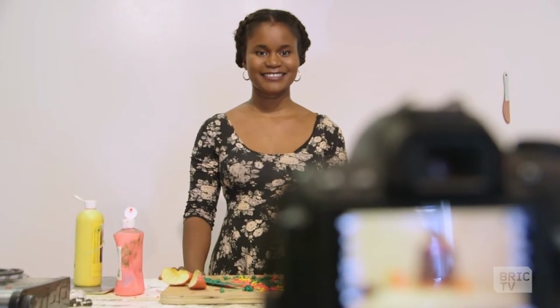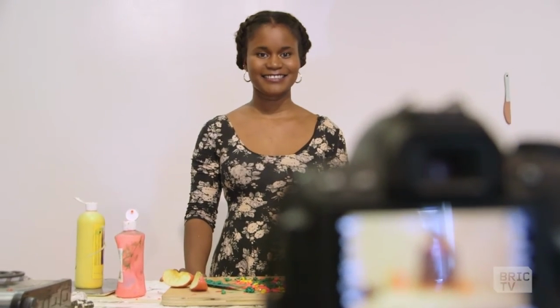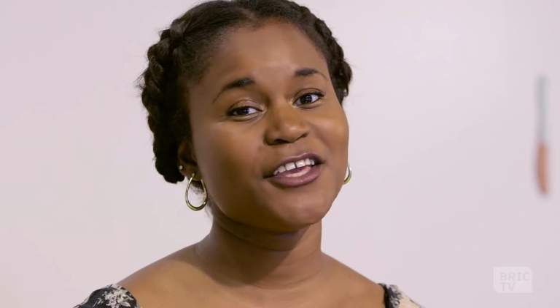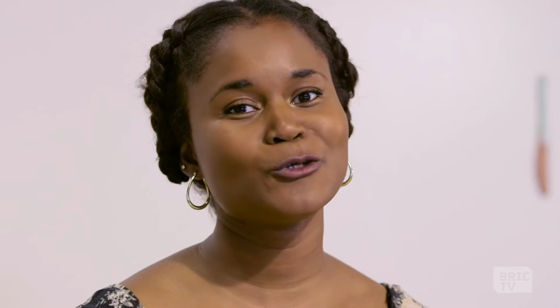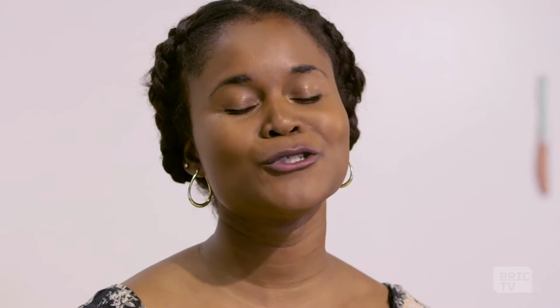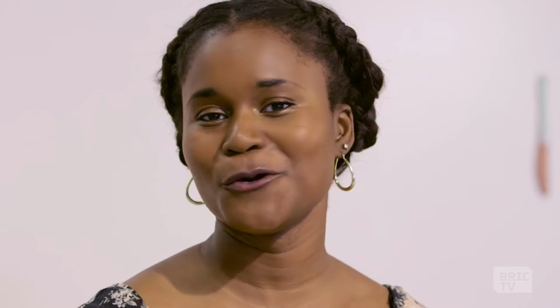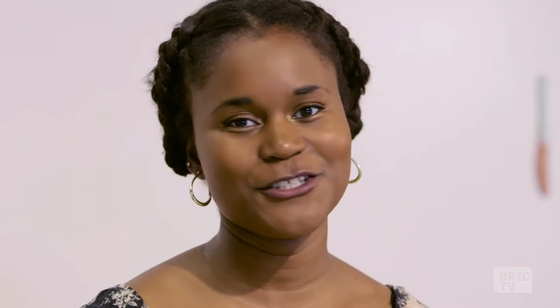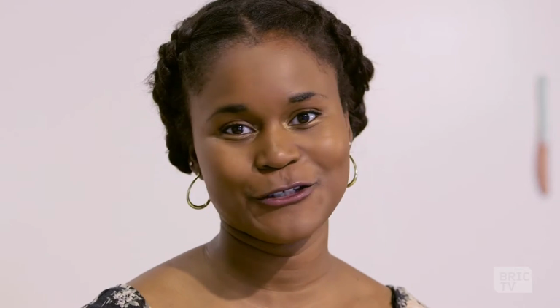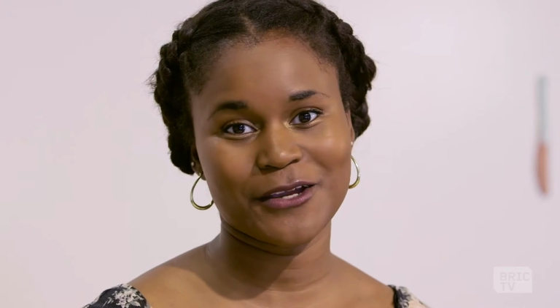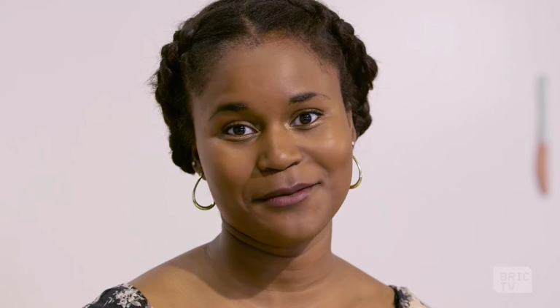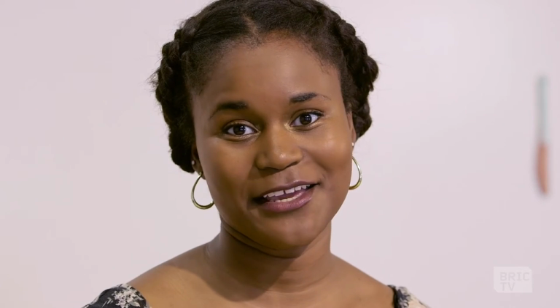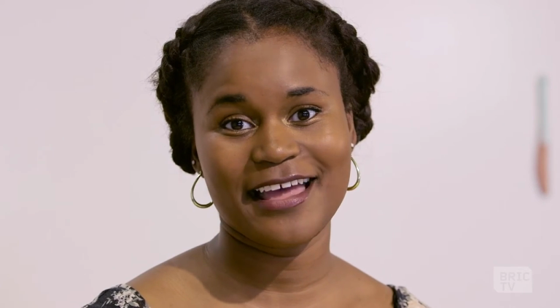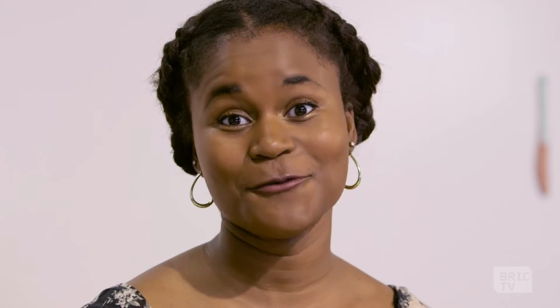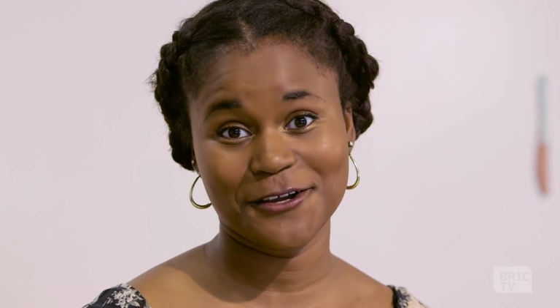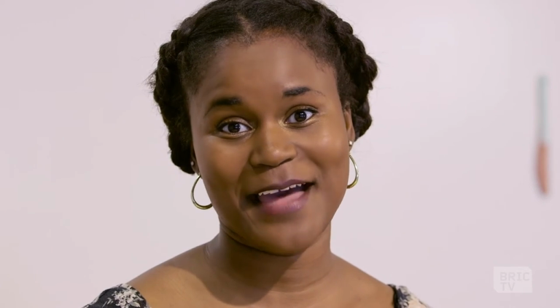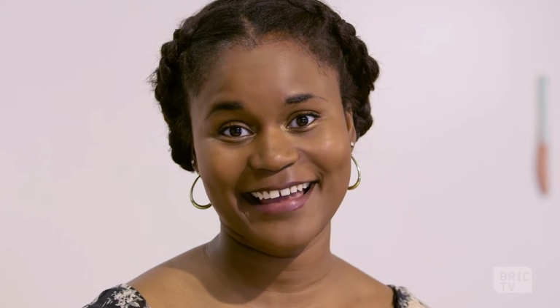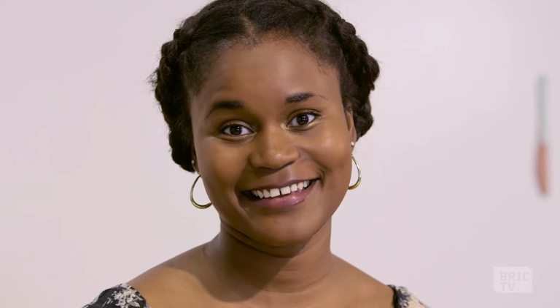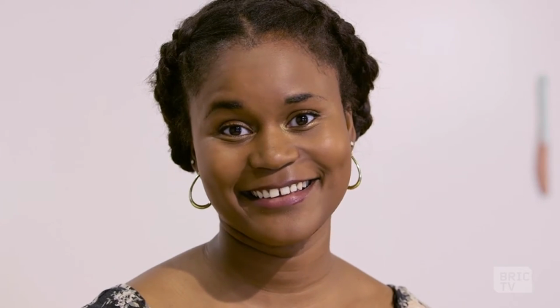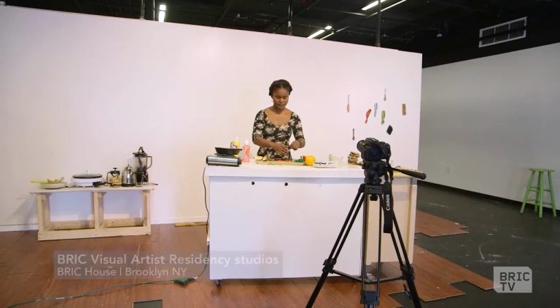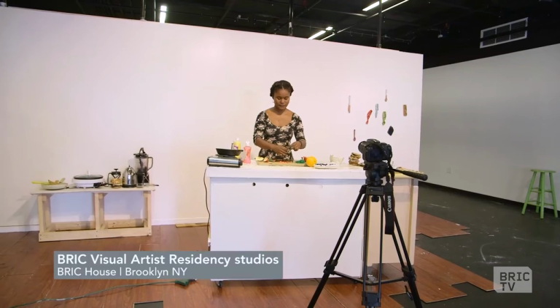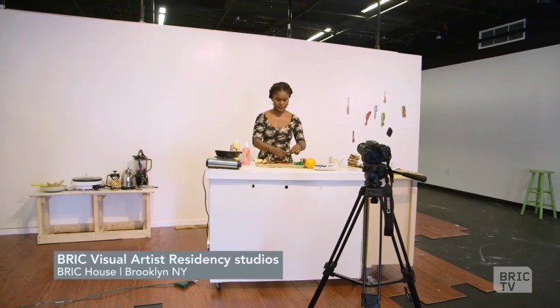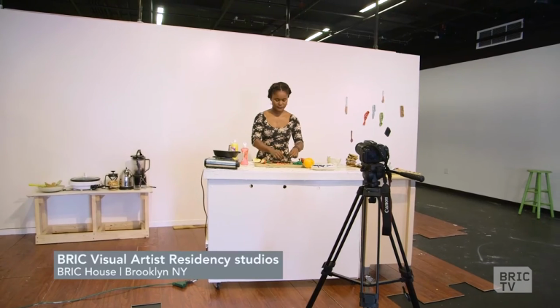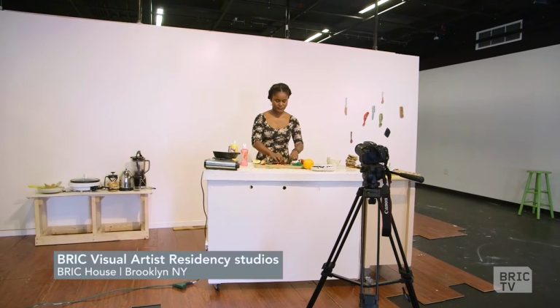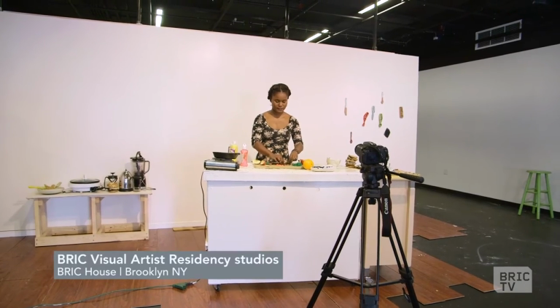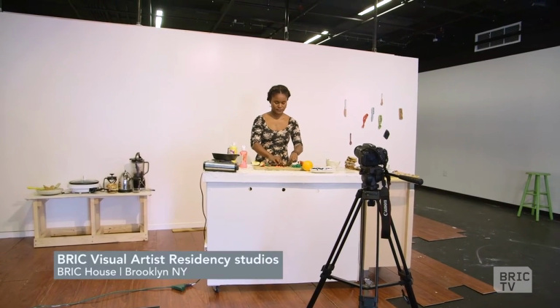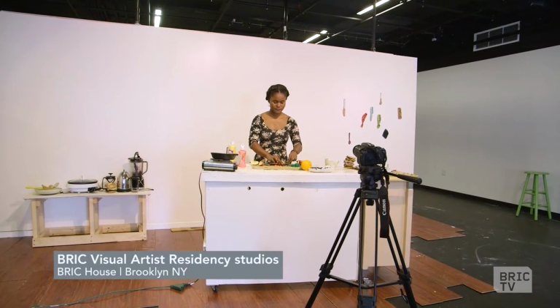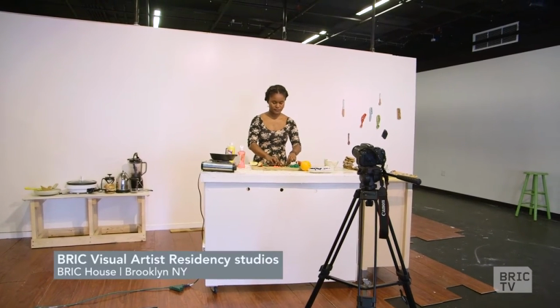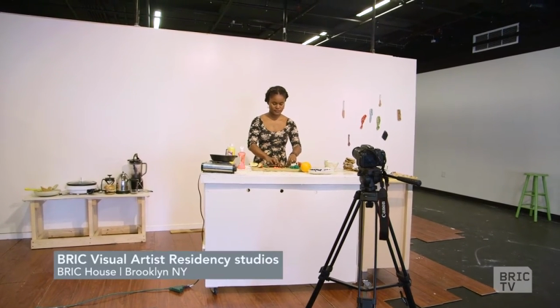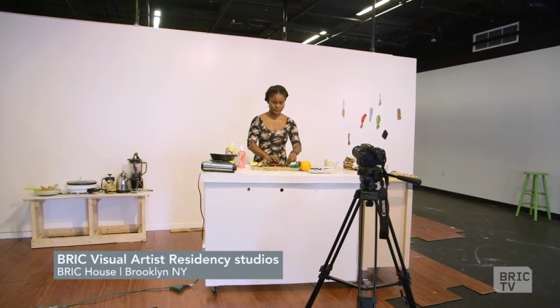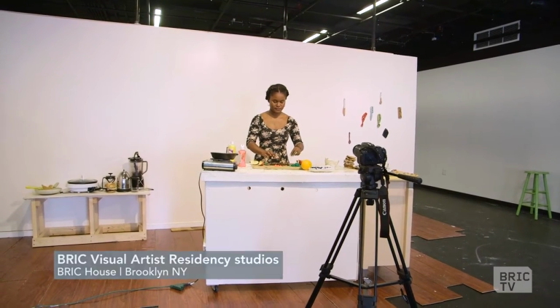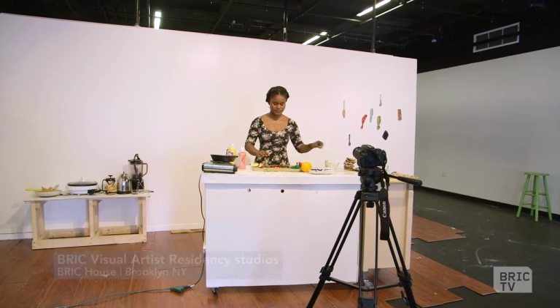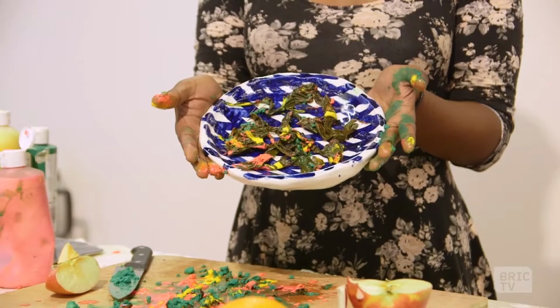Thank you so much for joining me and welcome back. Today I'm going to teach you how to make confetti collars.